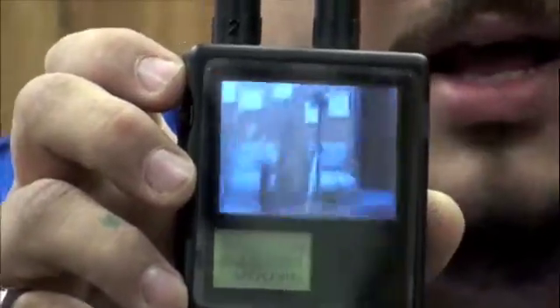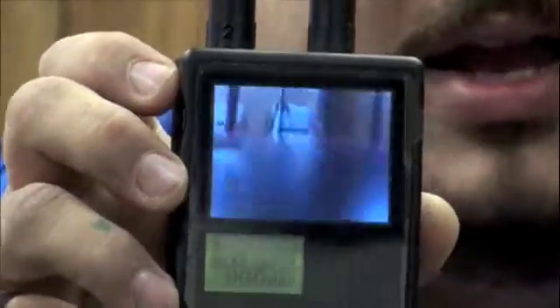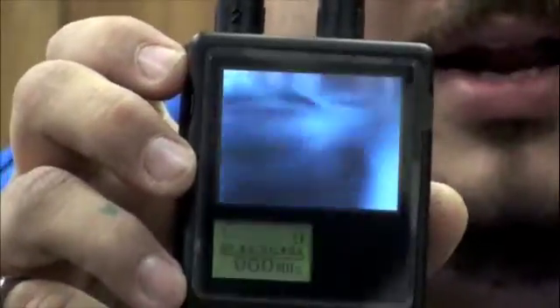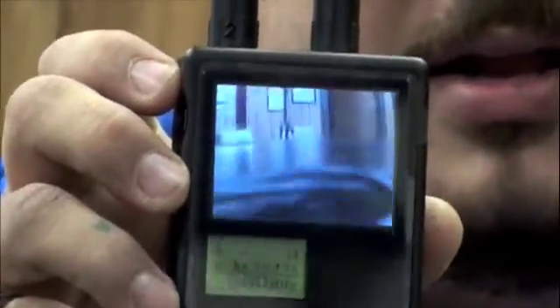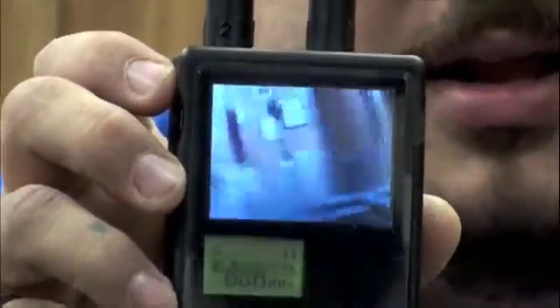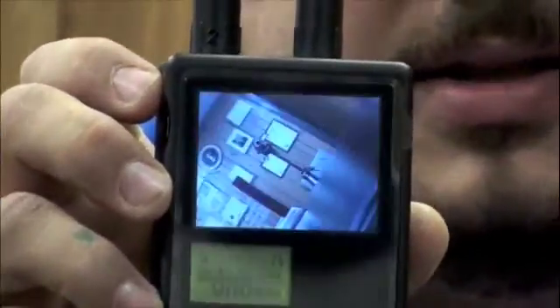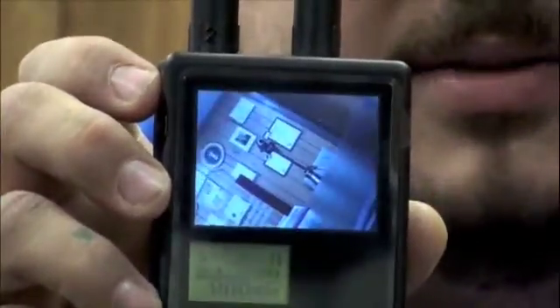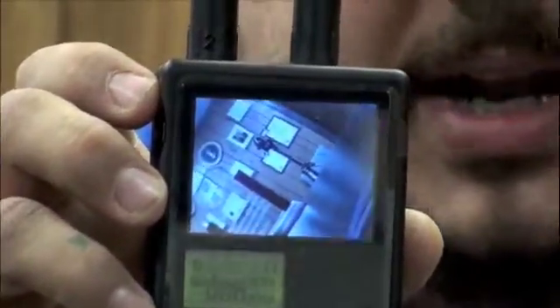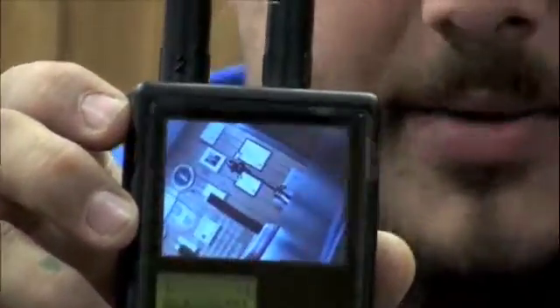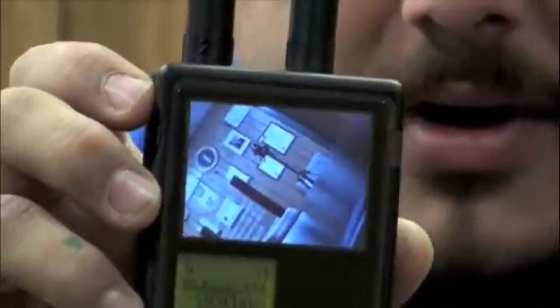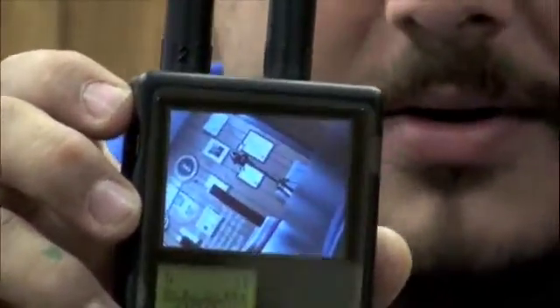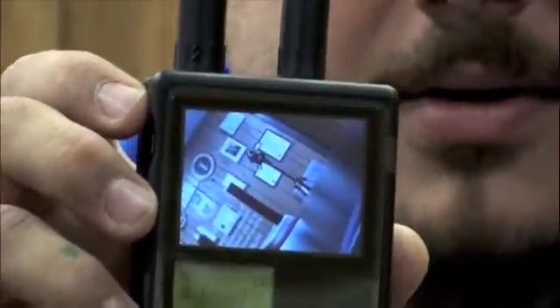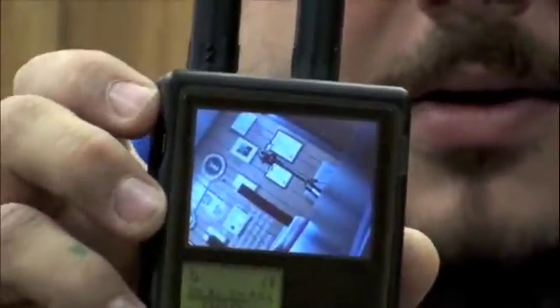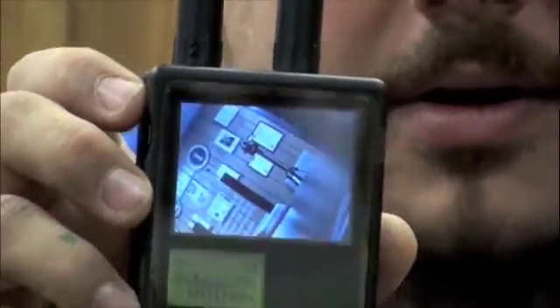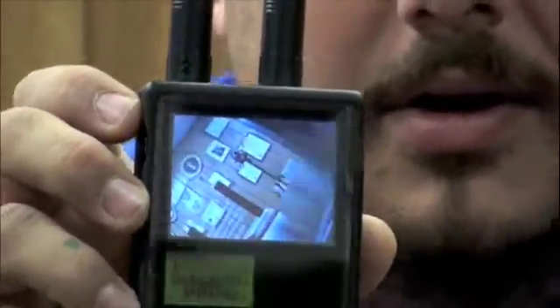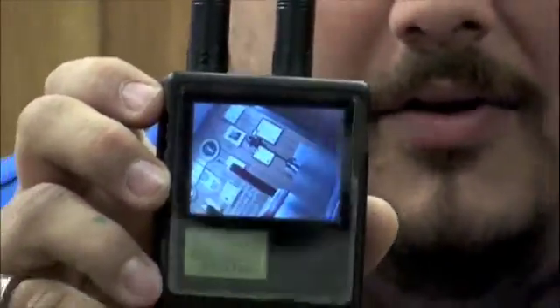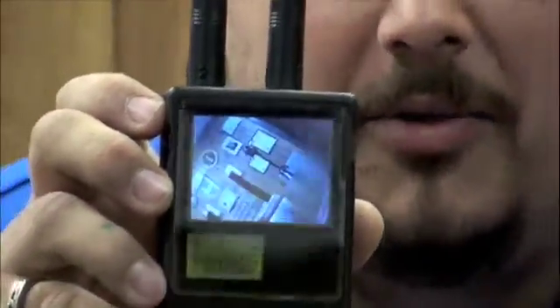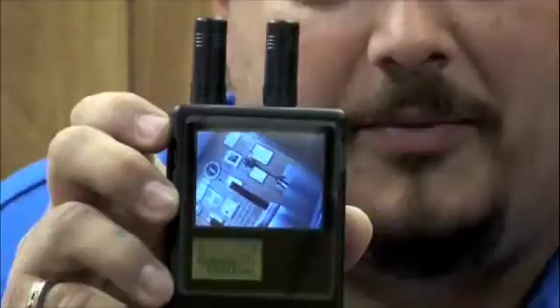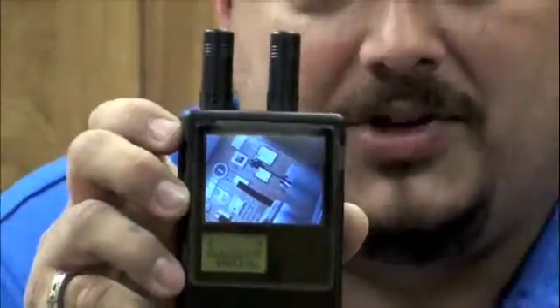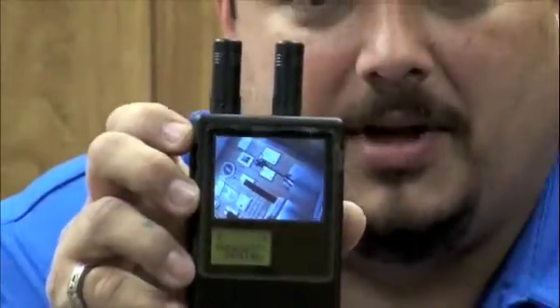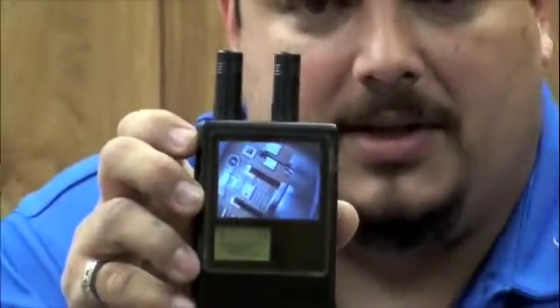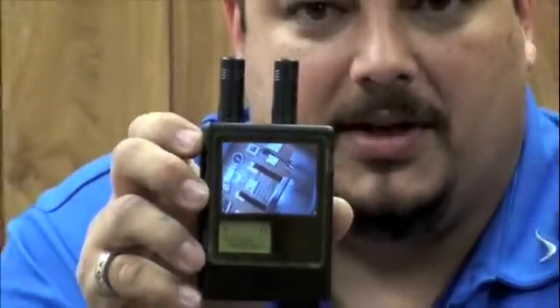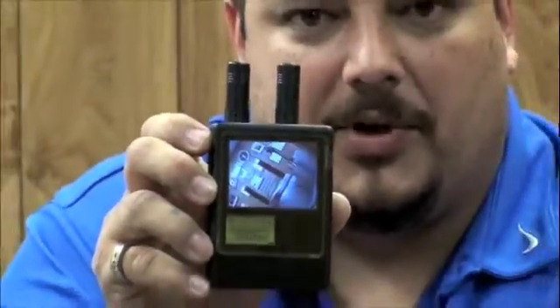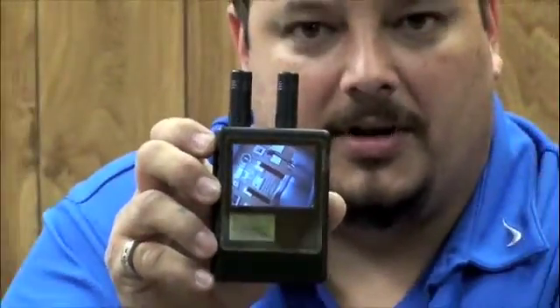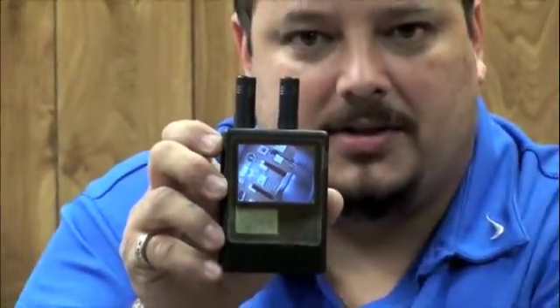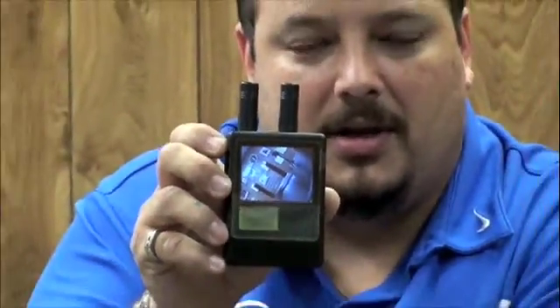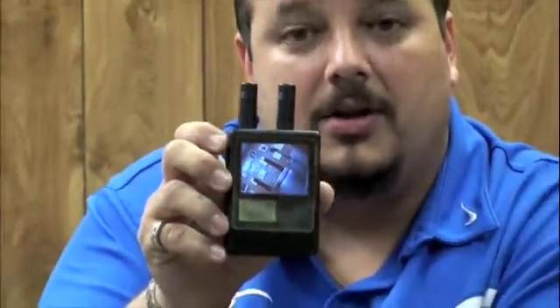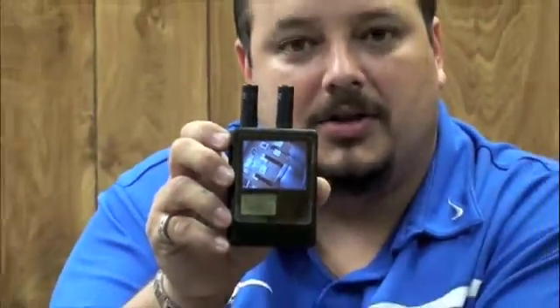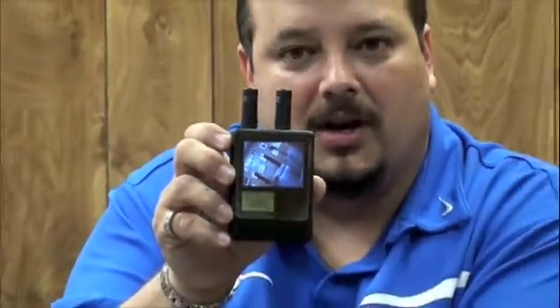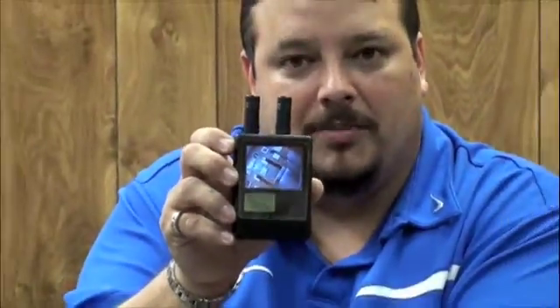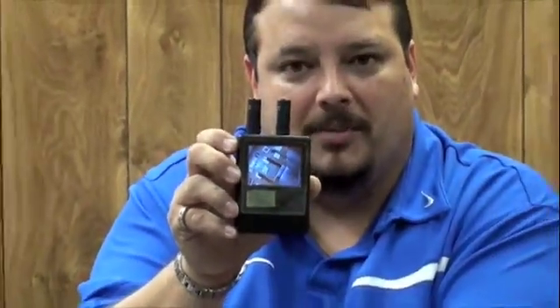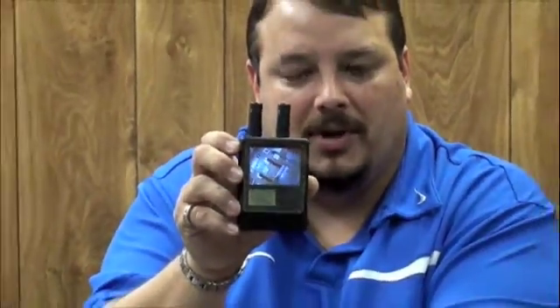Again, this is the Mini Camera Hunter. For more information about this and other products, you can see our website below.